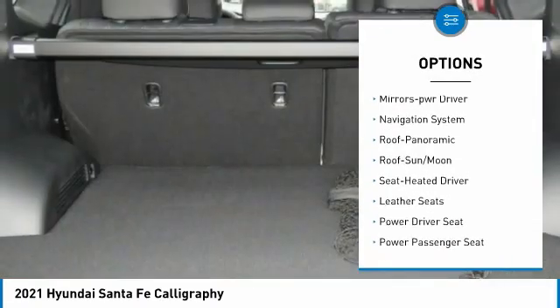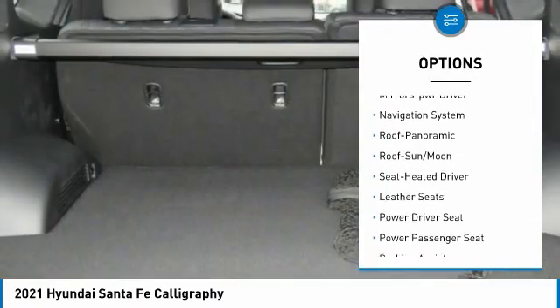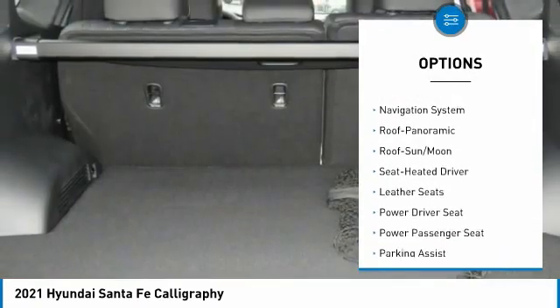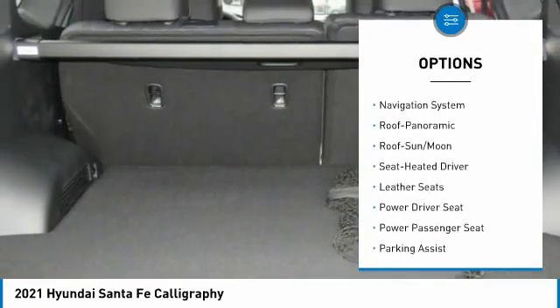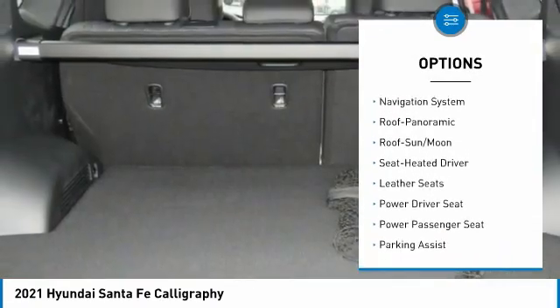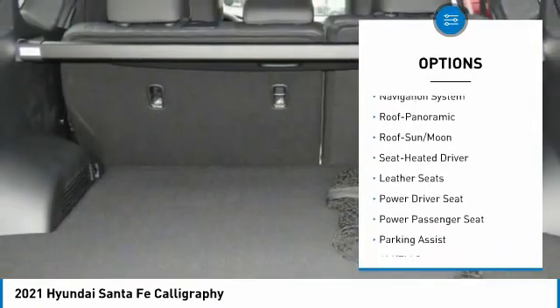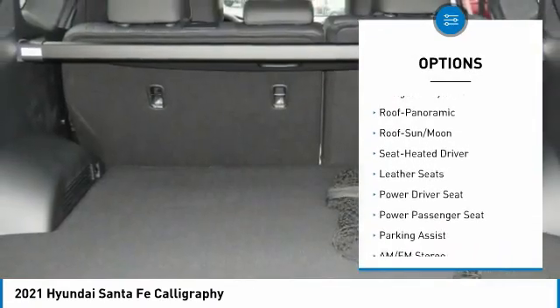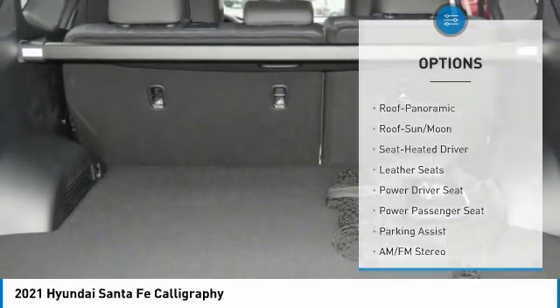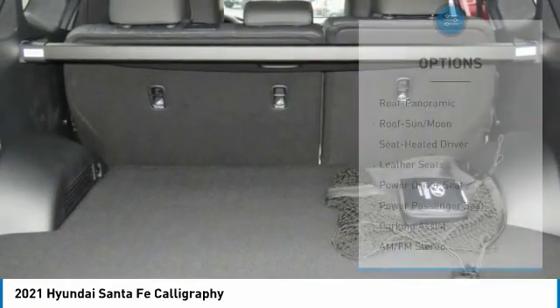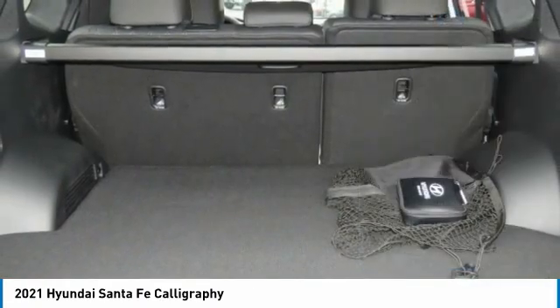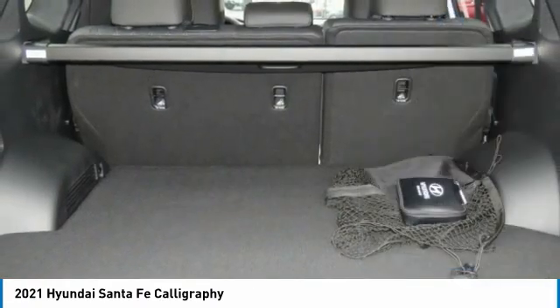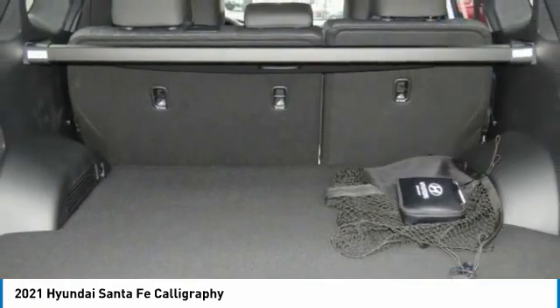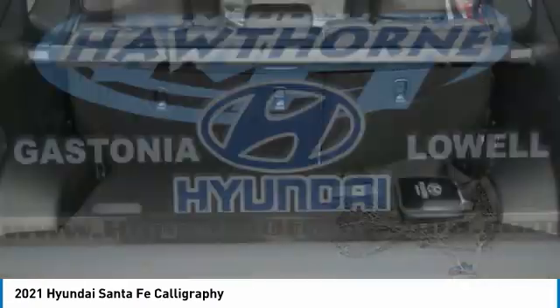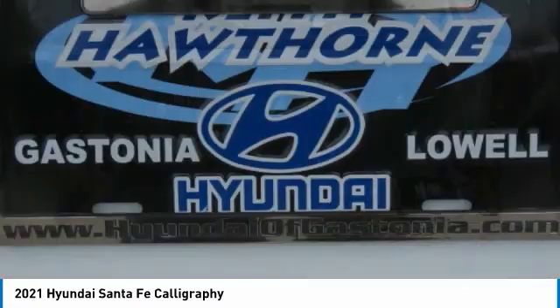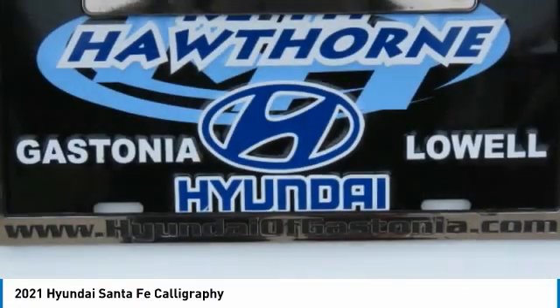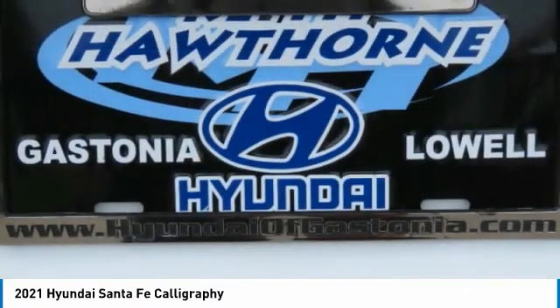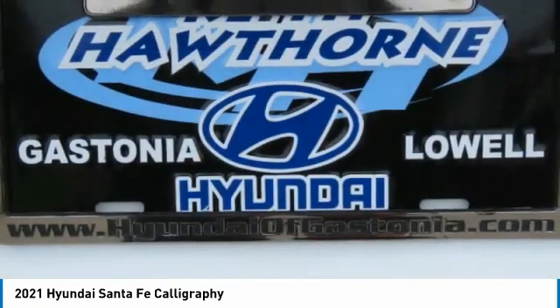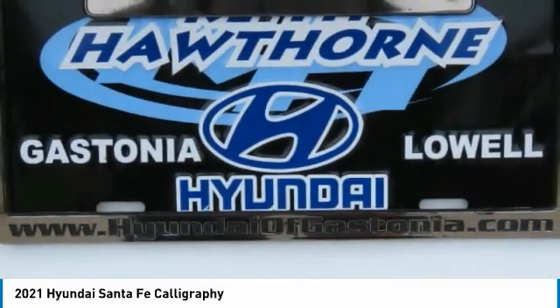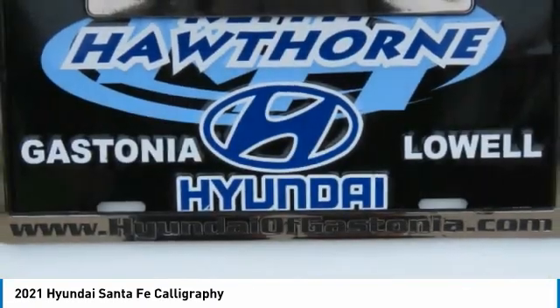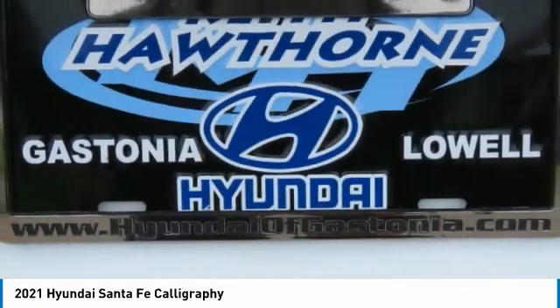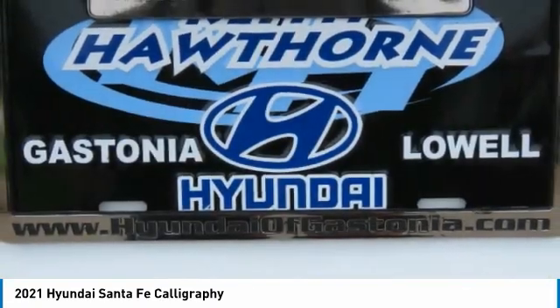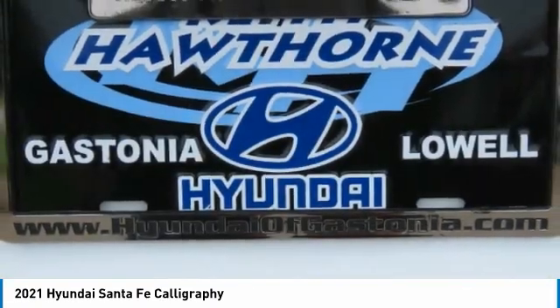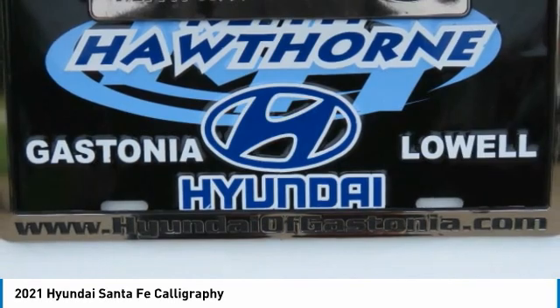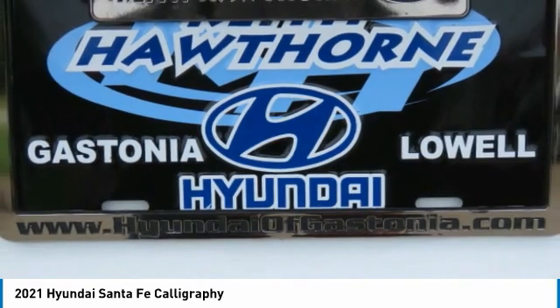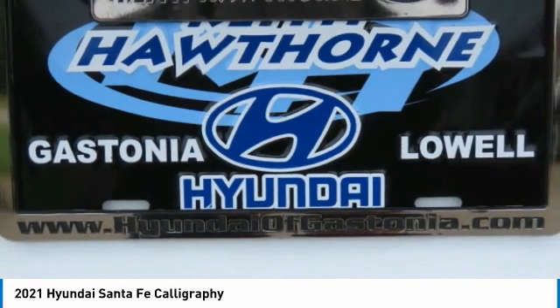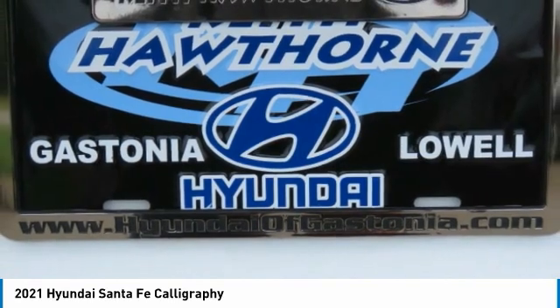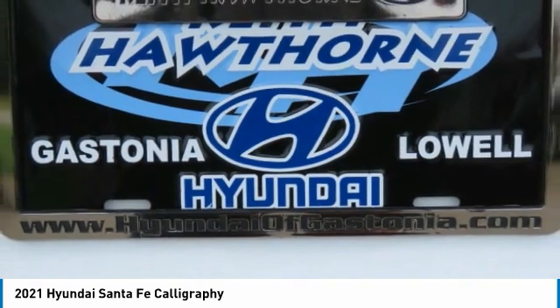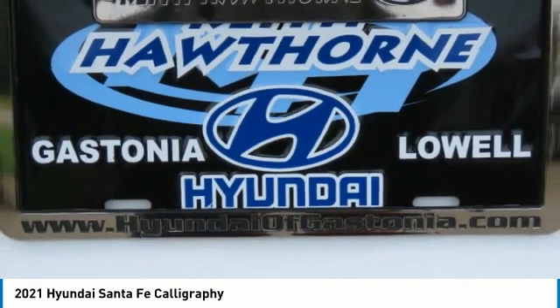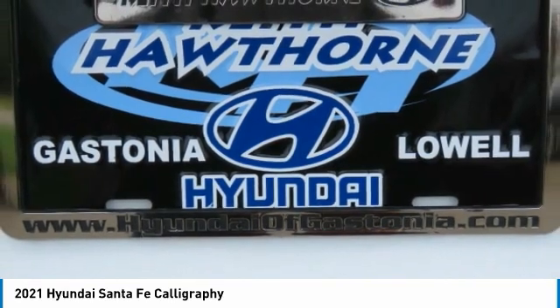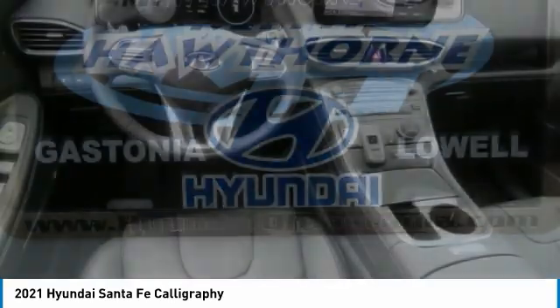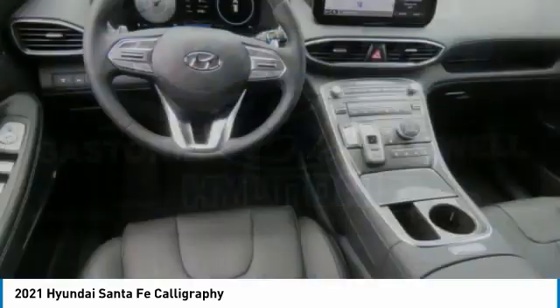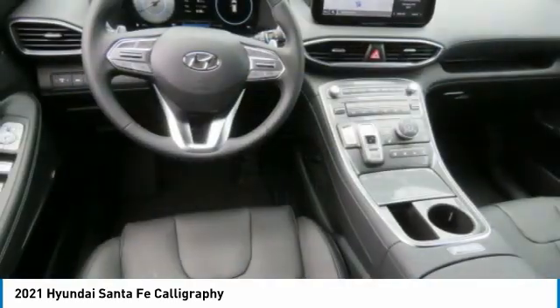Remote keyless entry, remote trunk release, headlights auto off, and mirror memory.